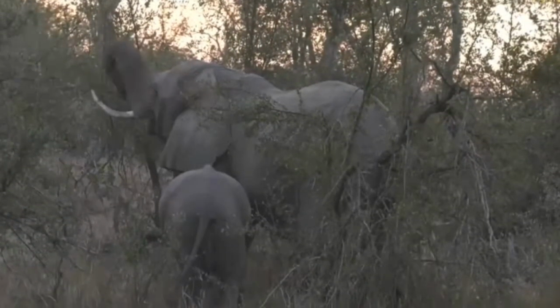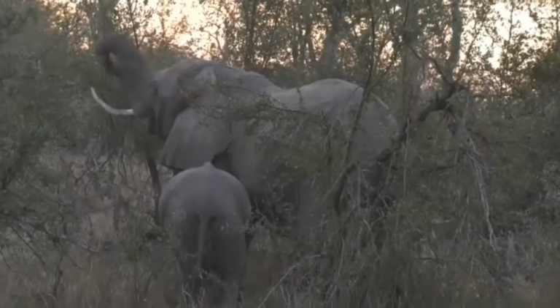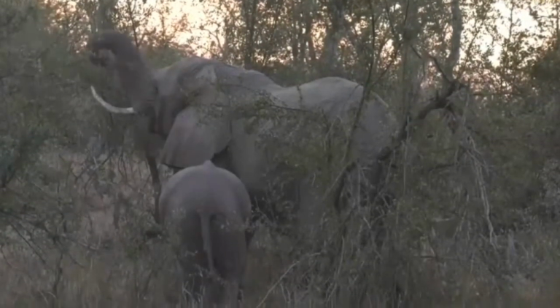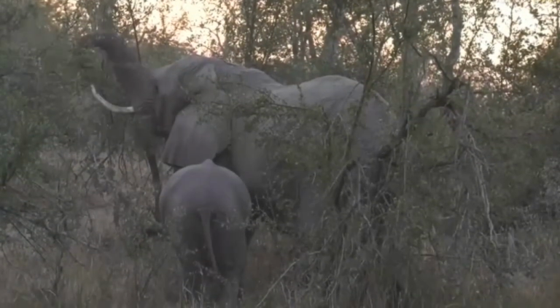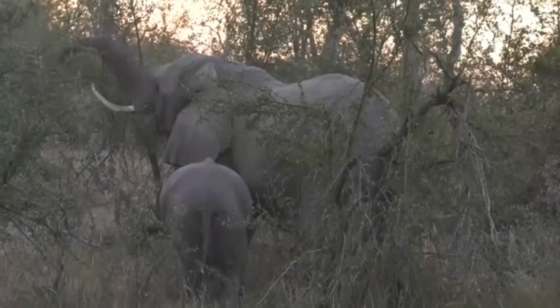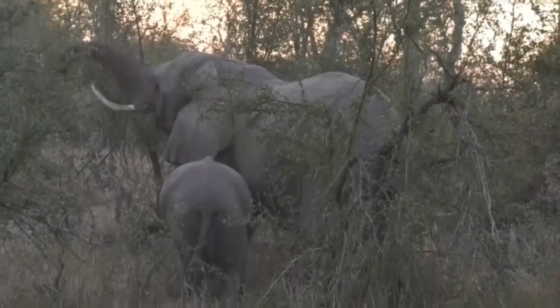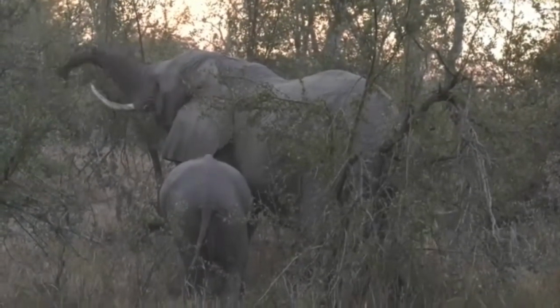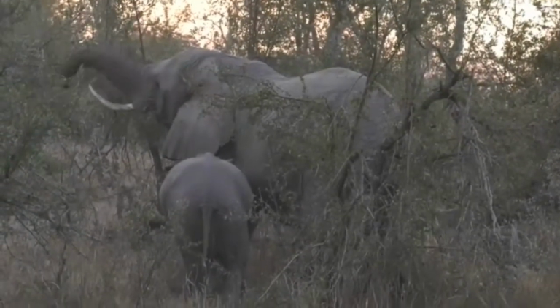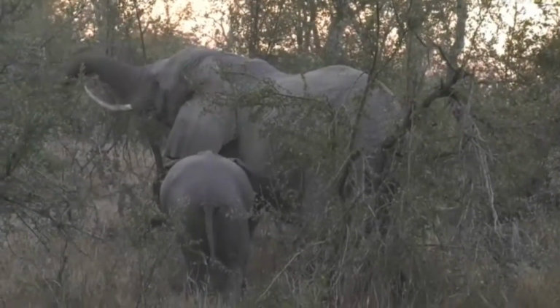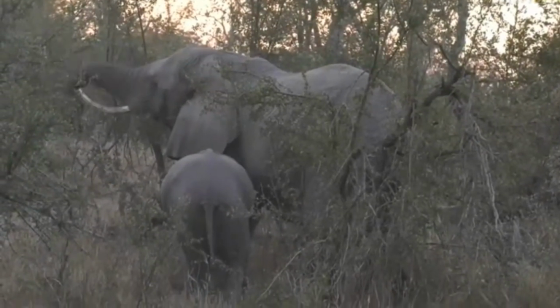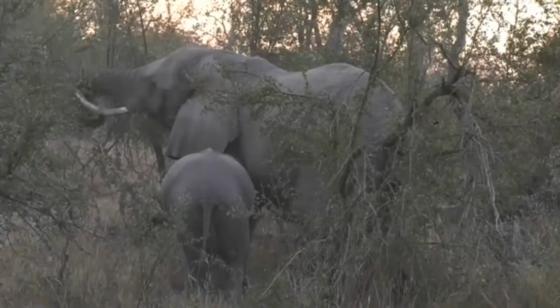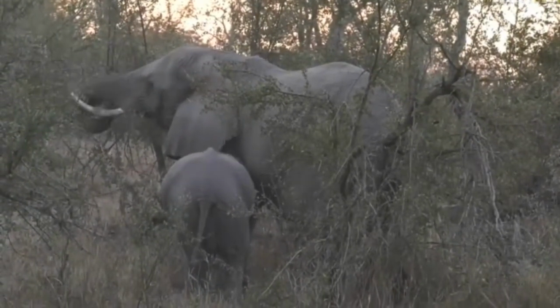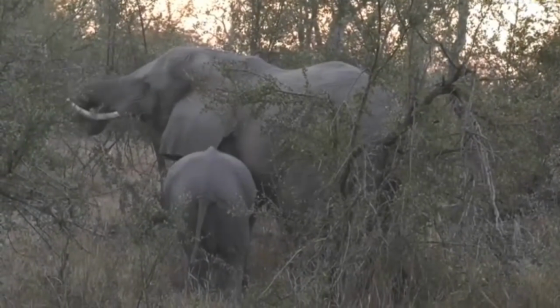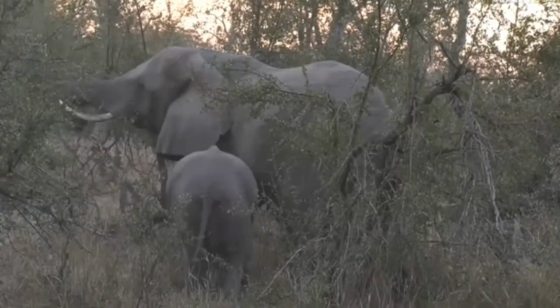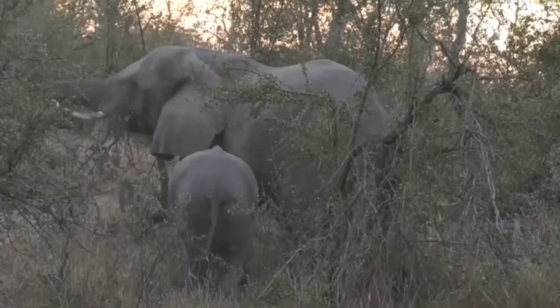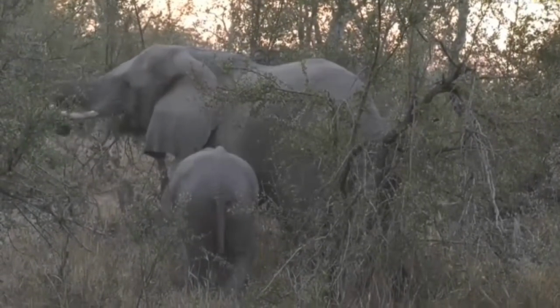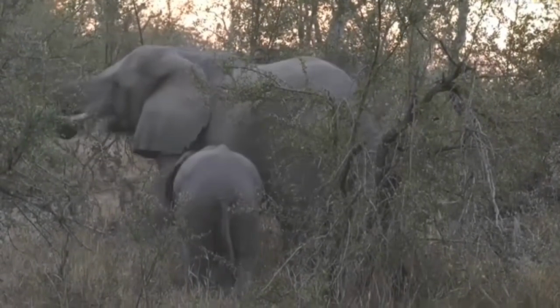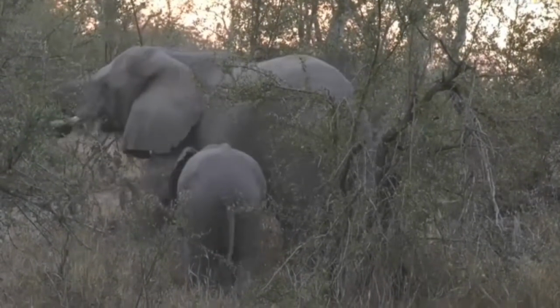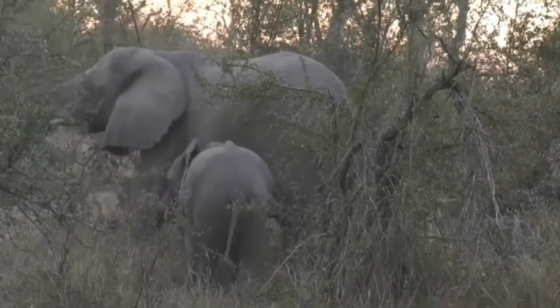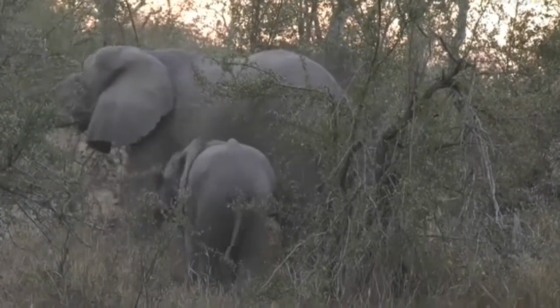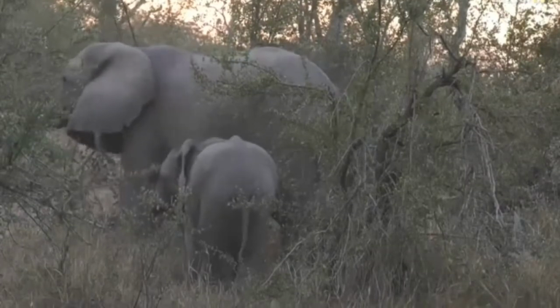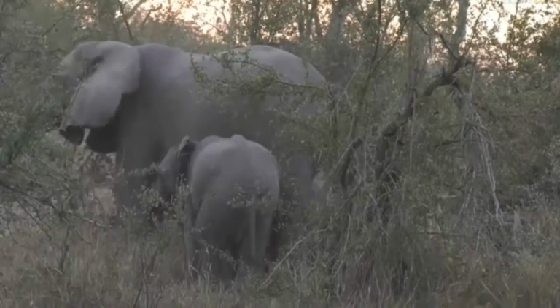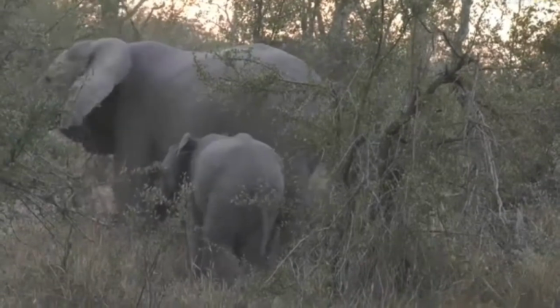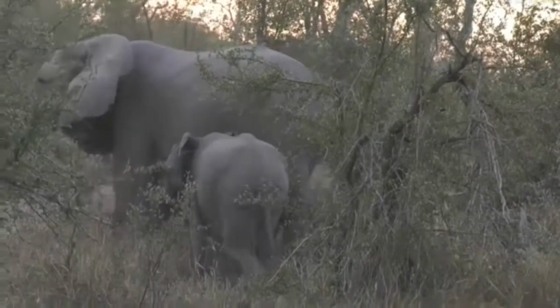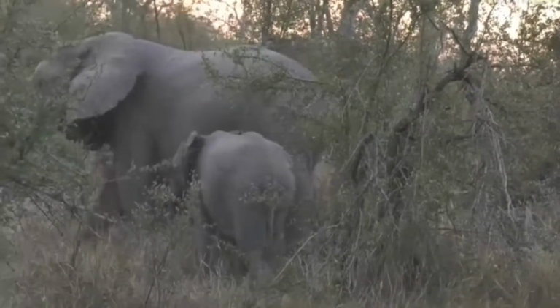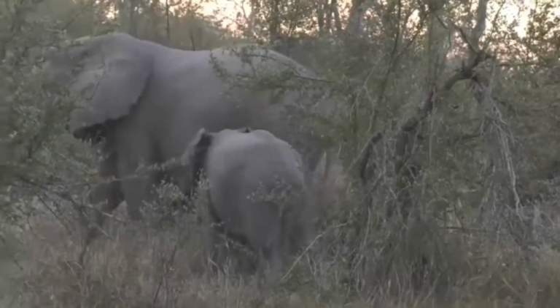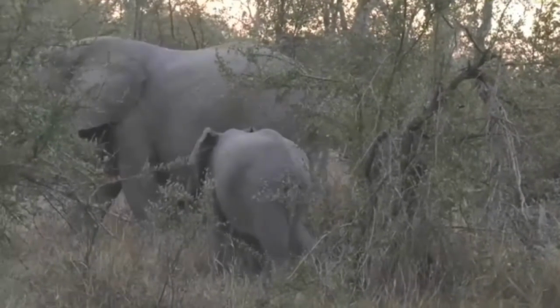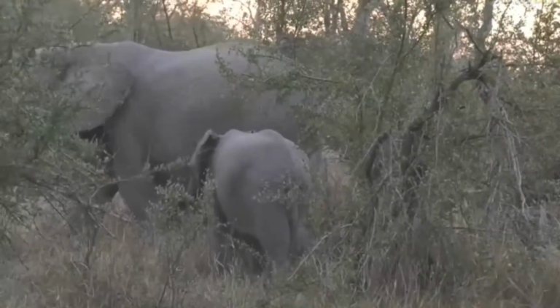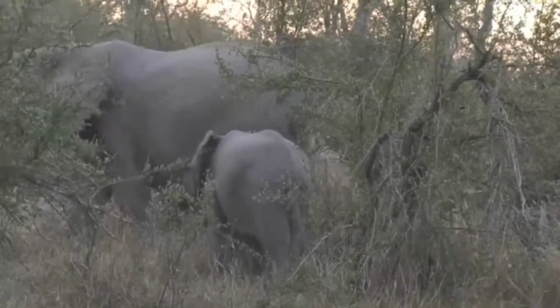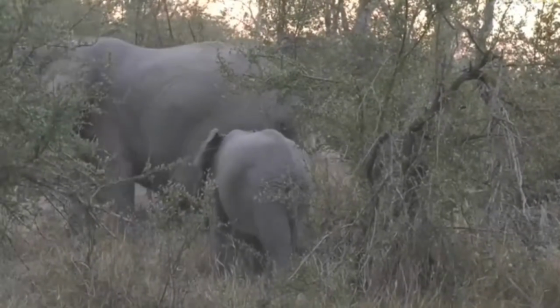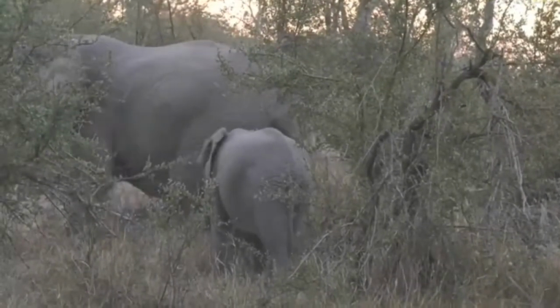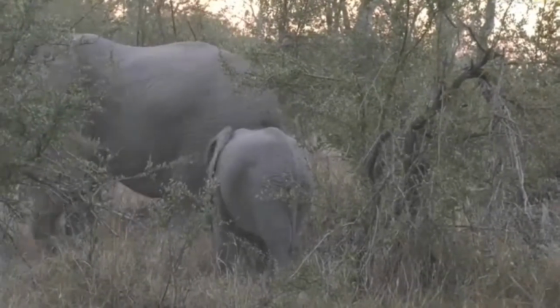The big bull is just sauntering off a little bit. Do you see how tall he is? It is incredible.